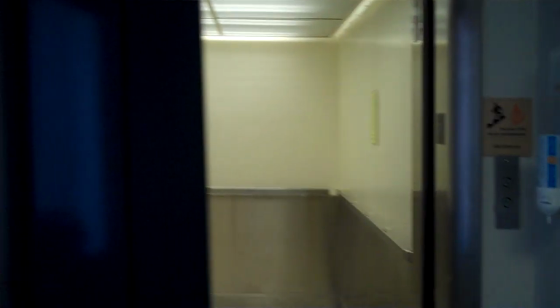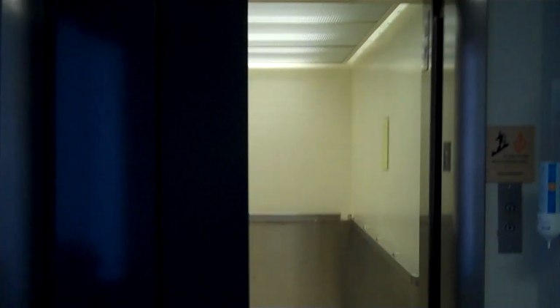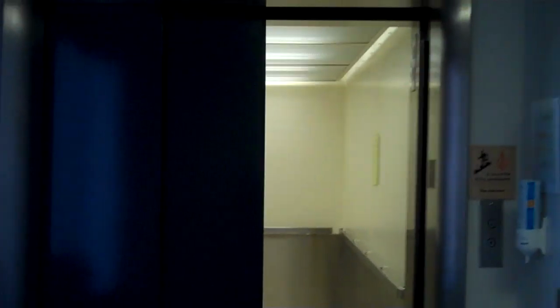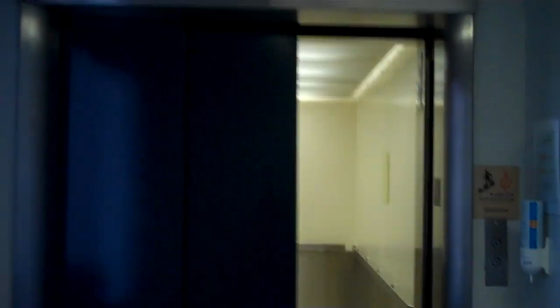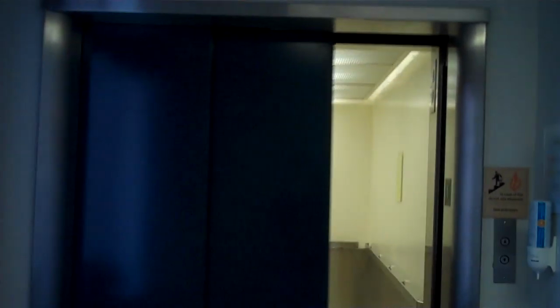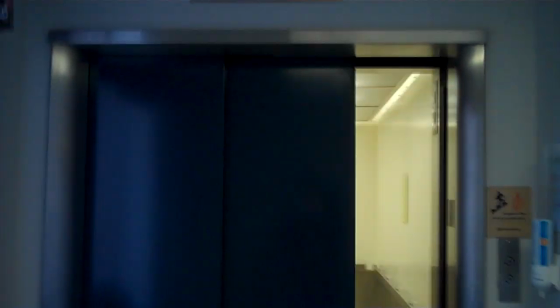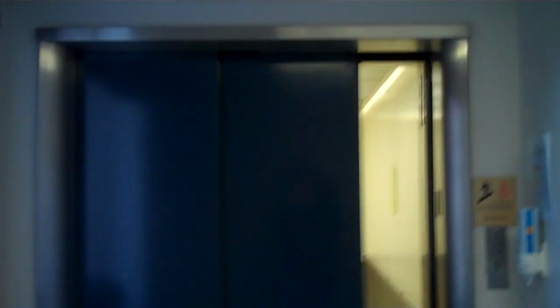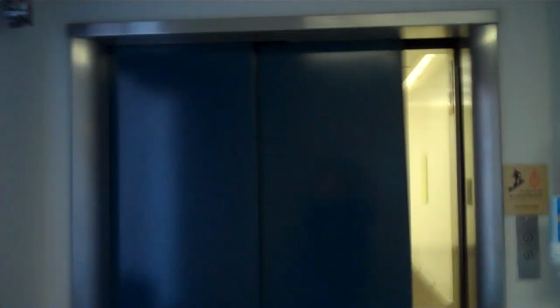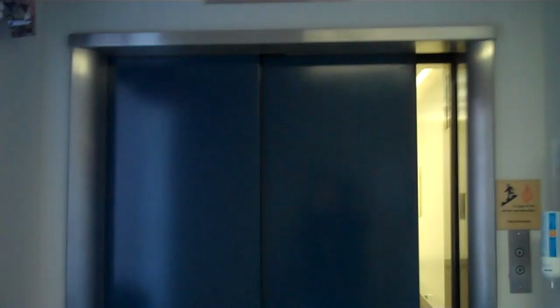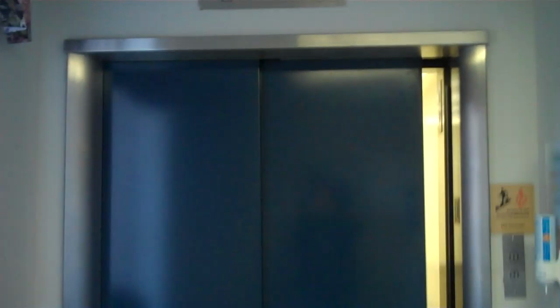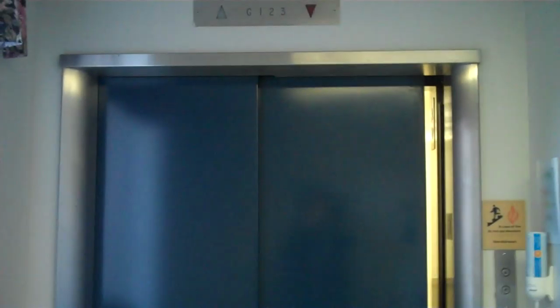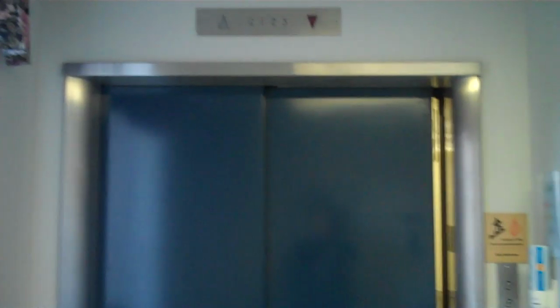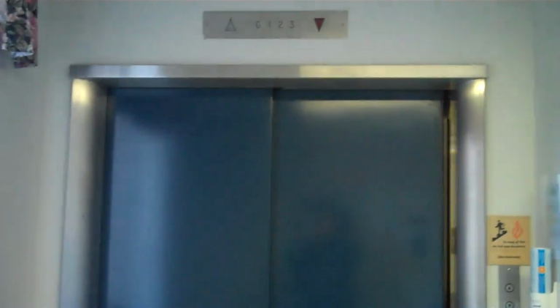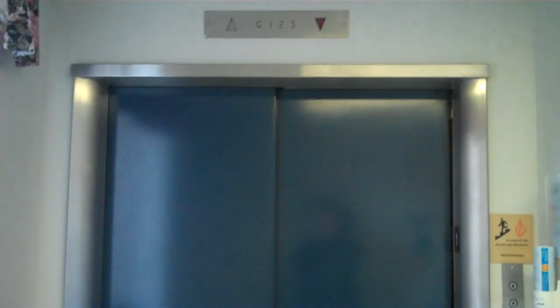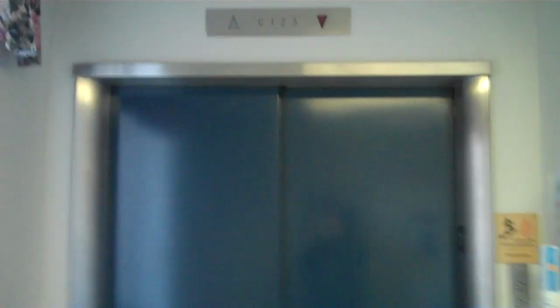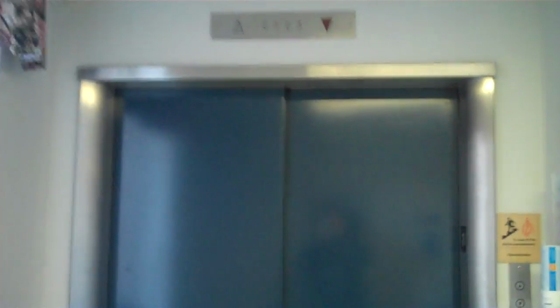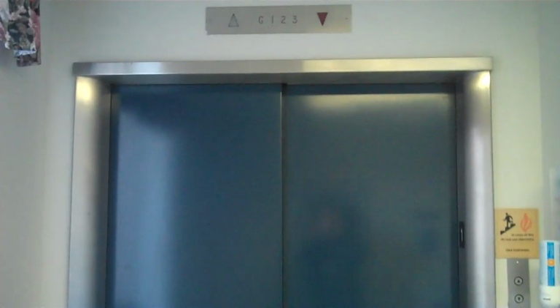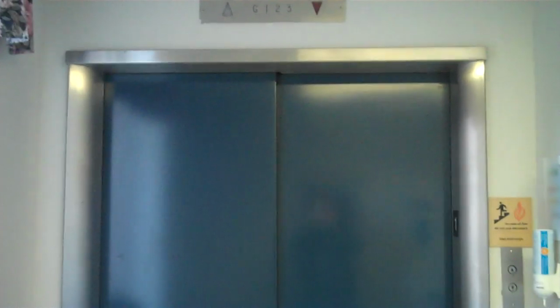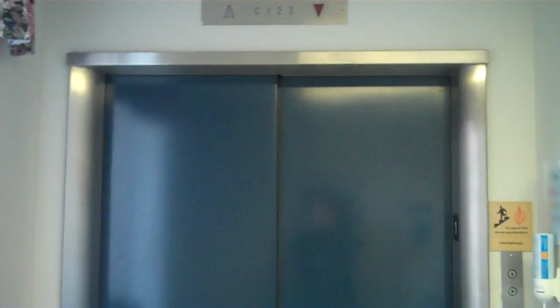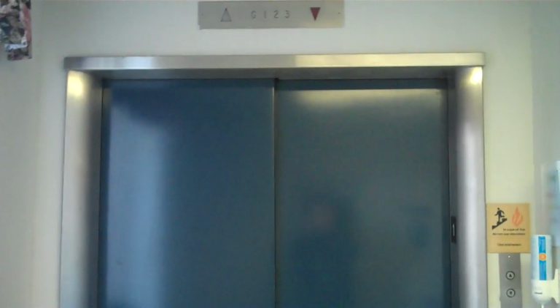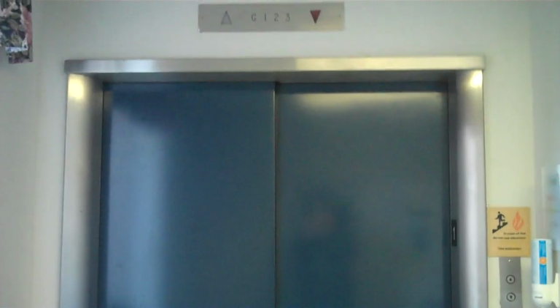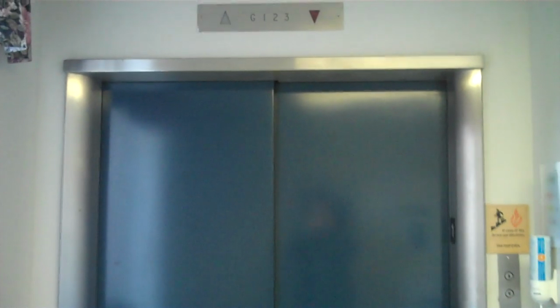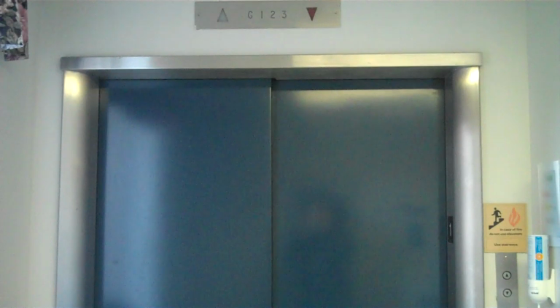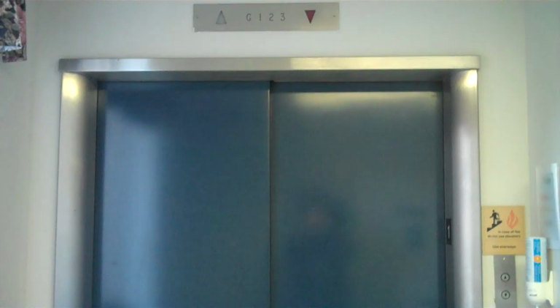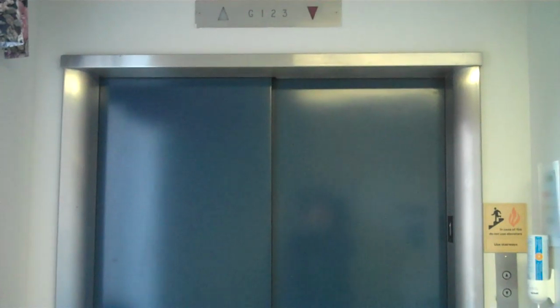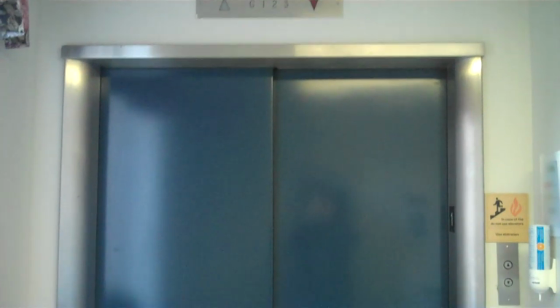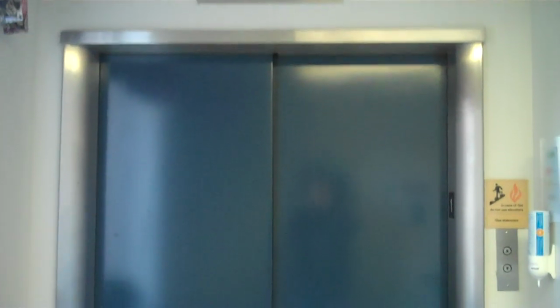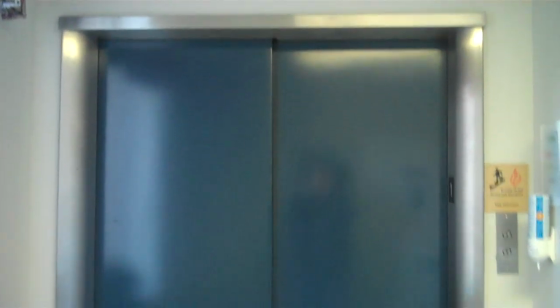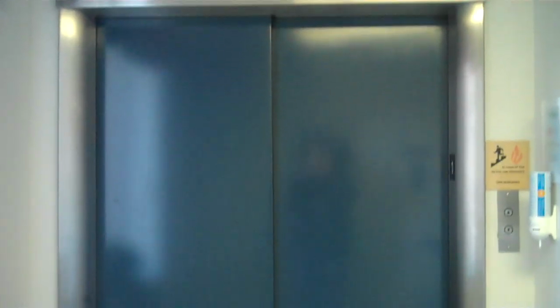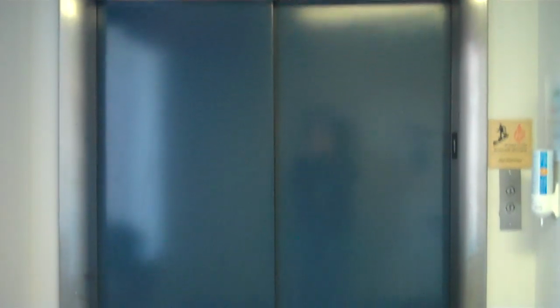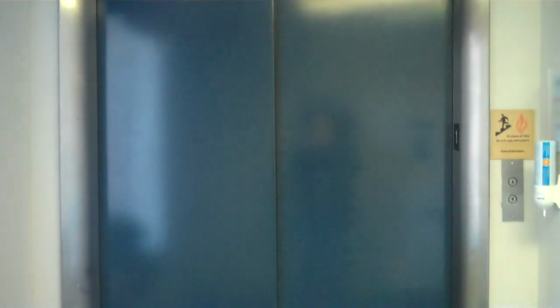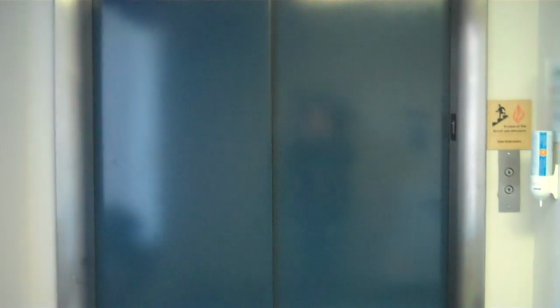There she goes. That was the elevator. Hope you enjoyed it.